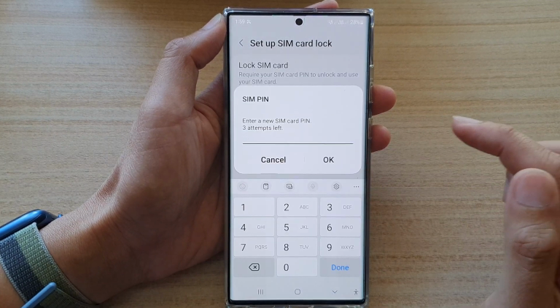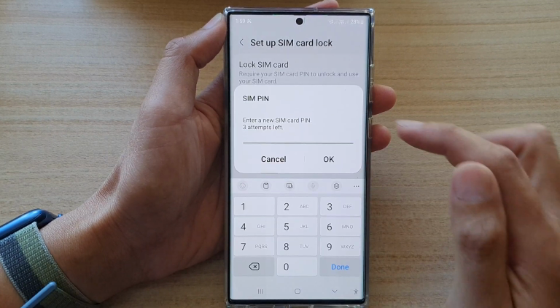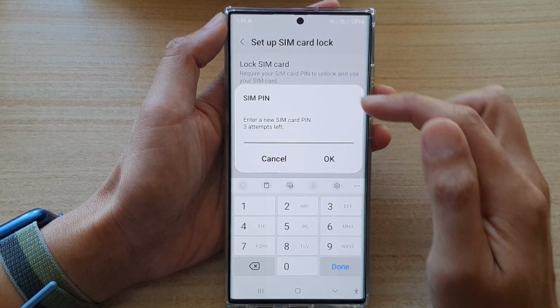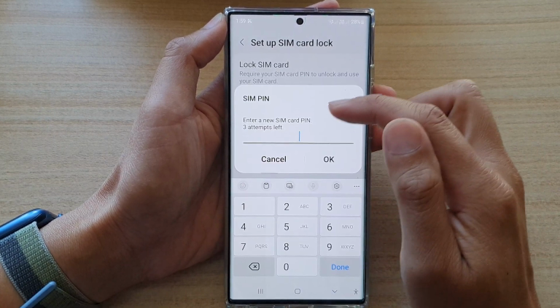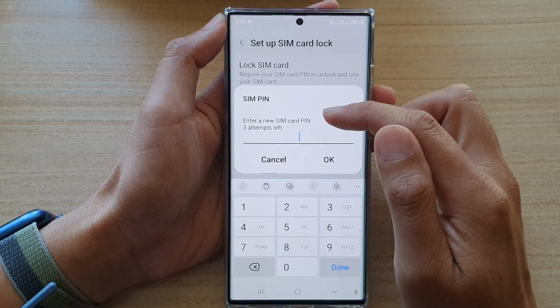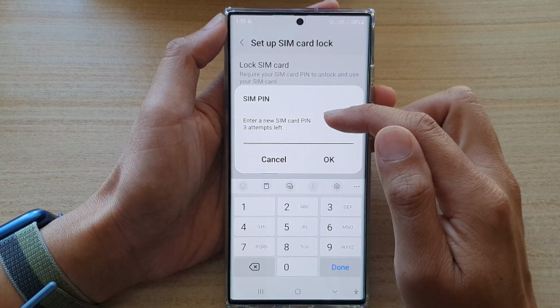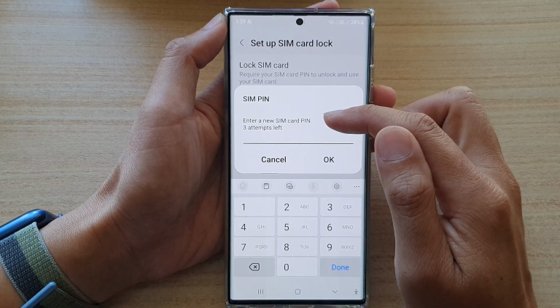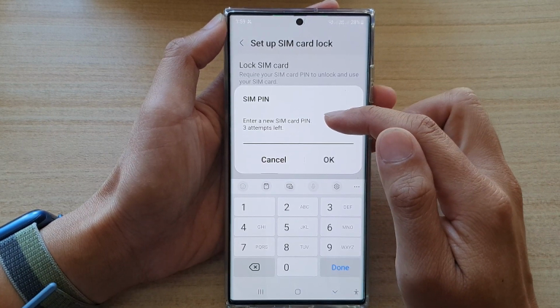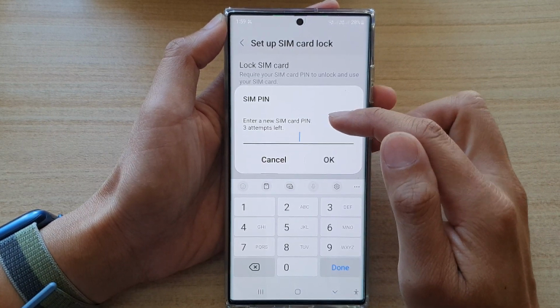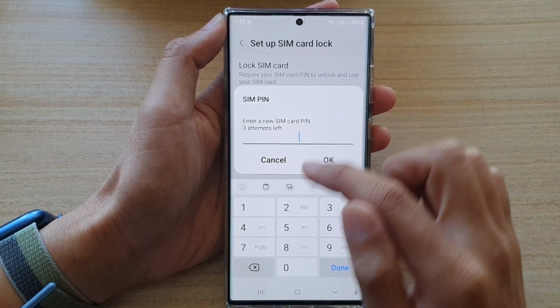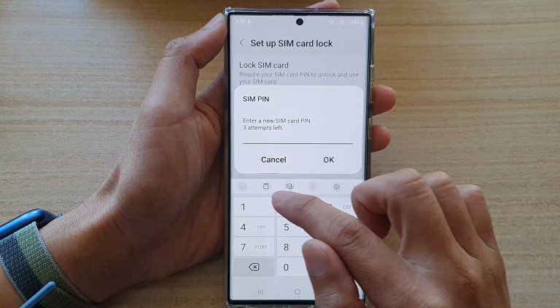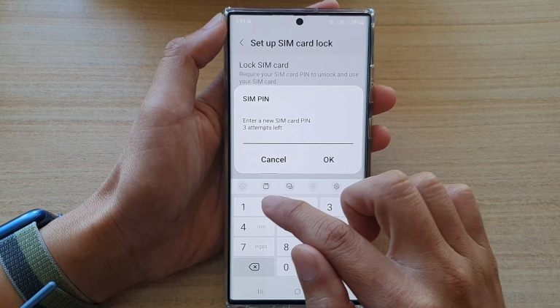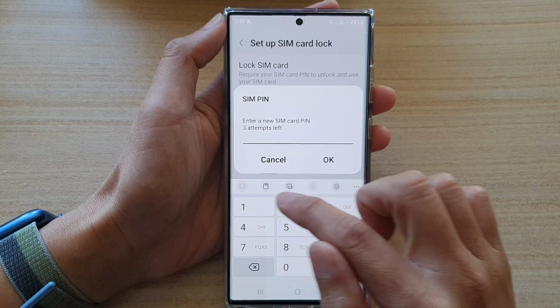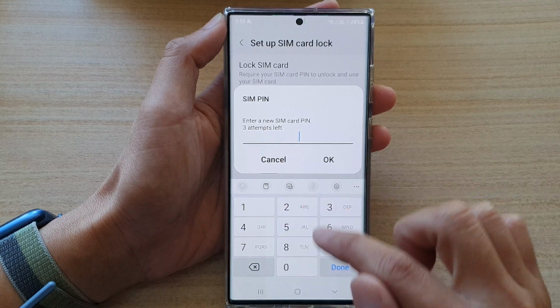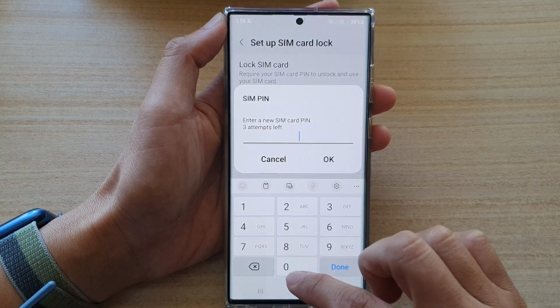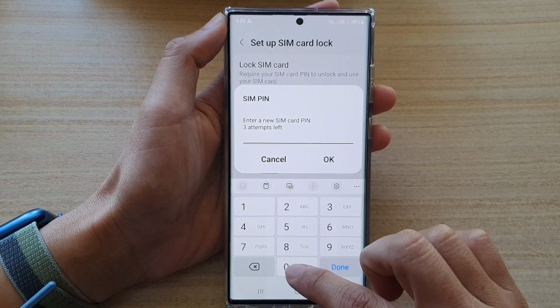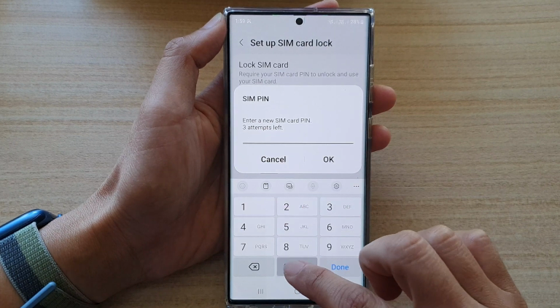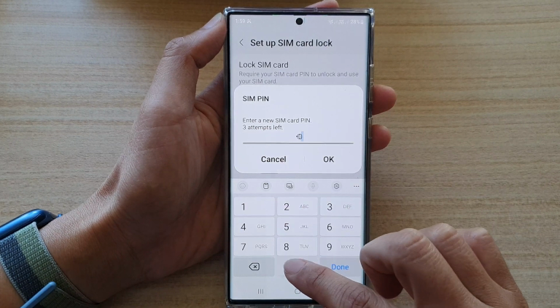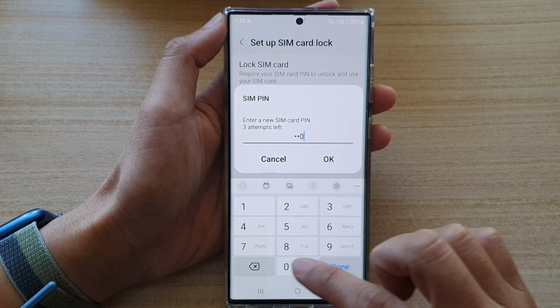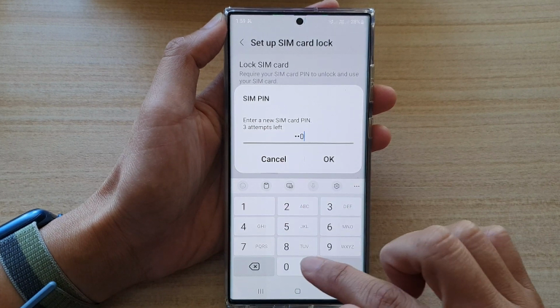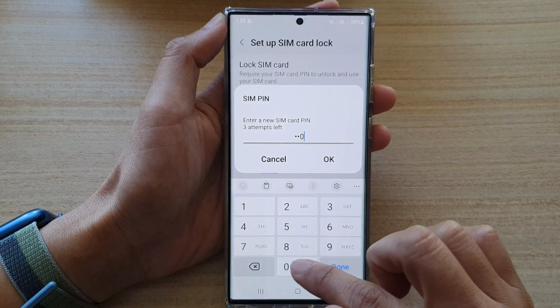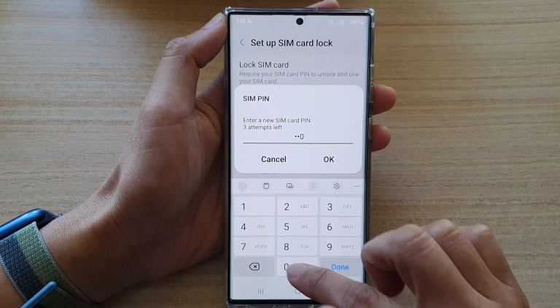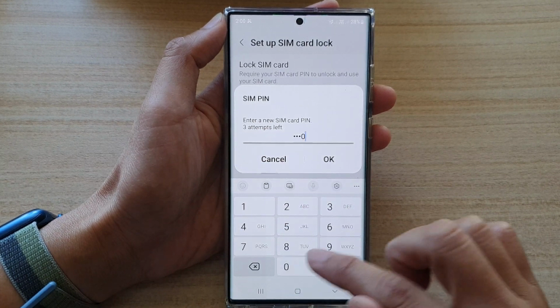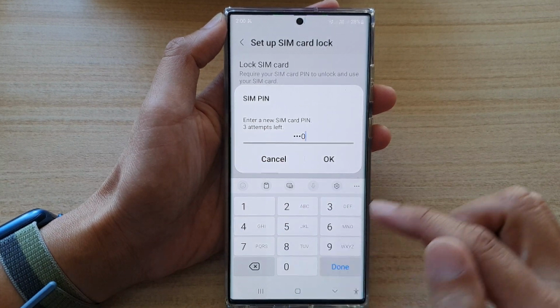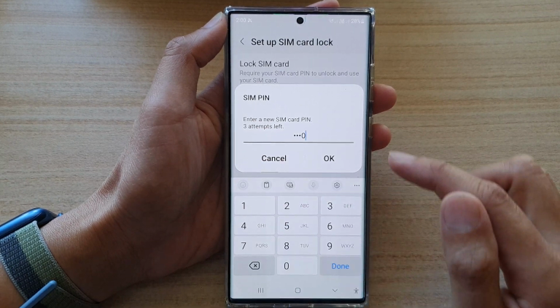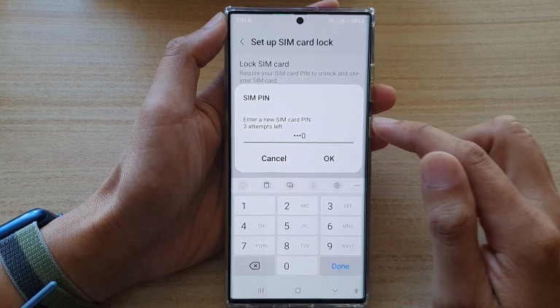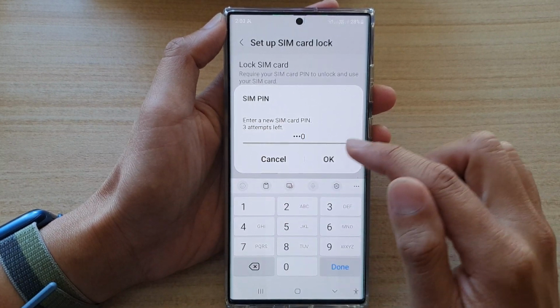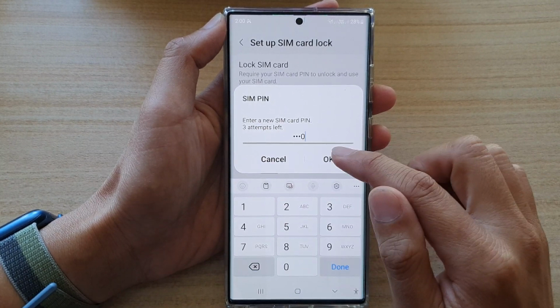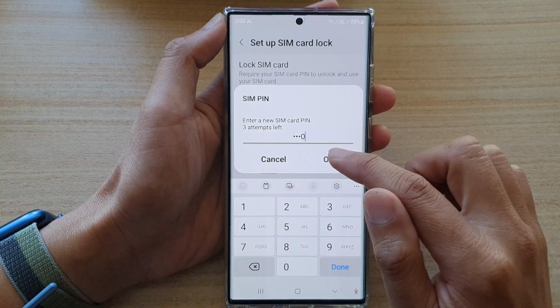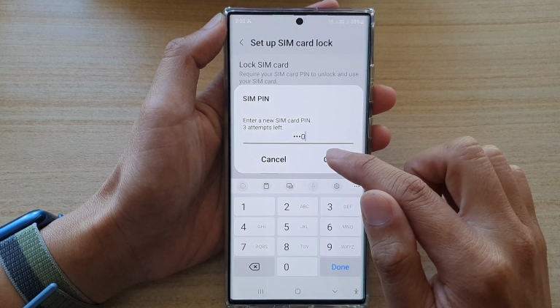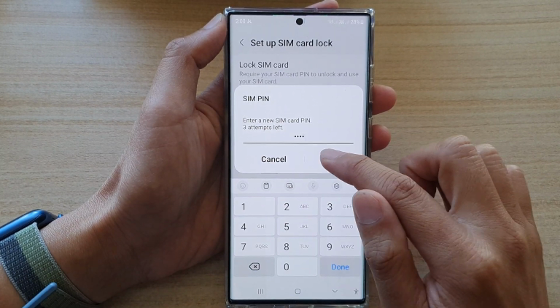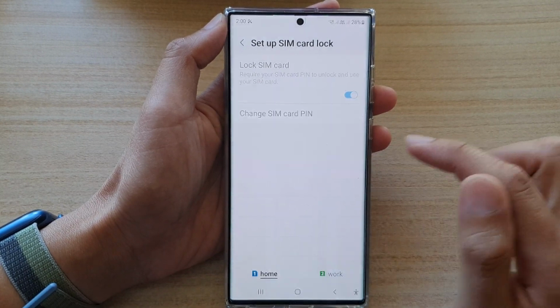Next, you need to enter the new SIM PIN. So, the new SIM PIN will be 4, 0, and then tap on OK.